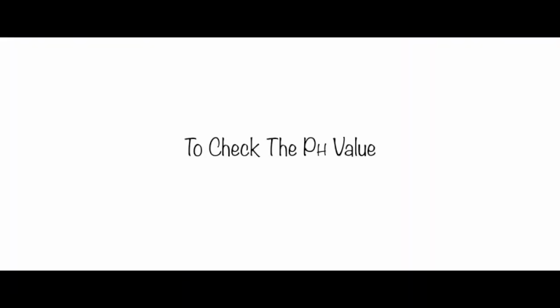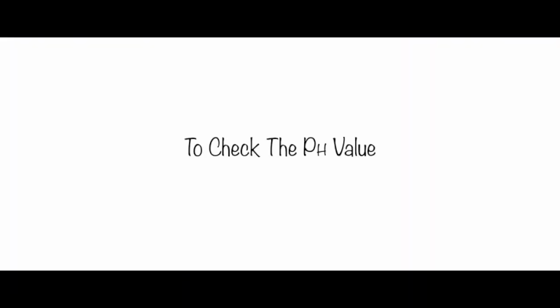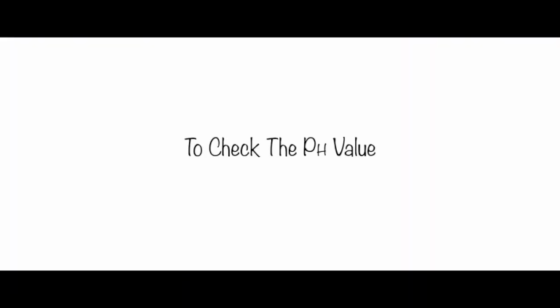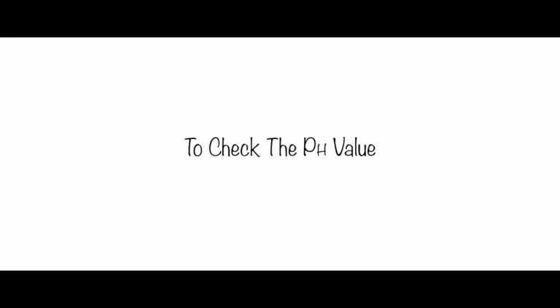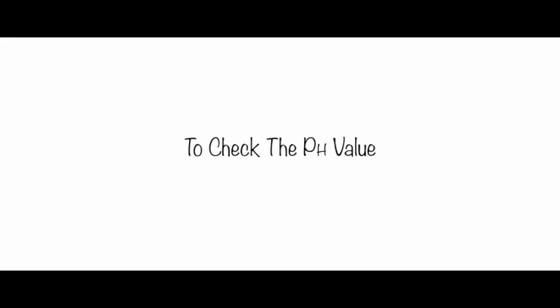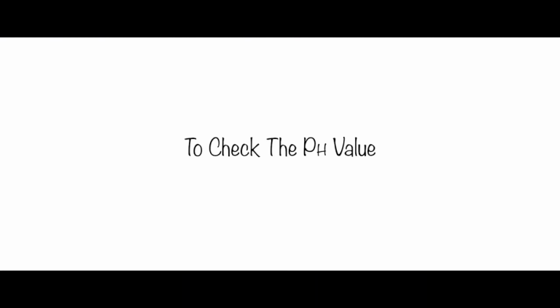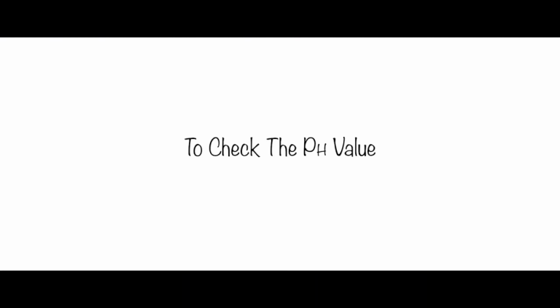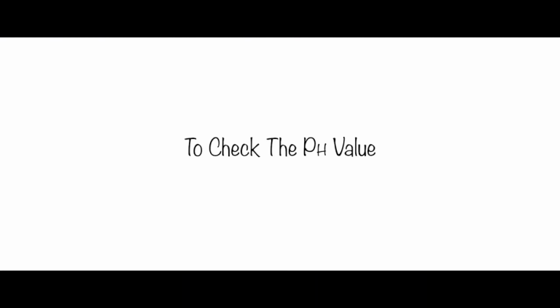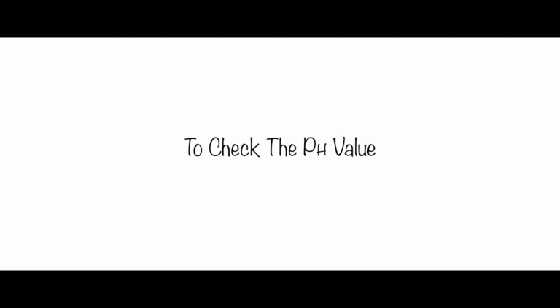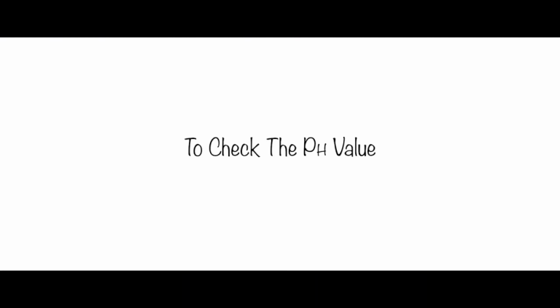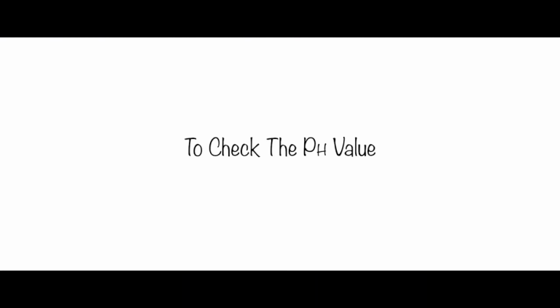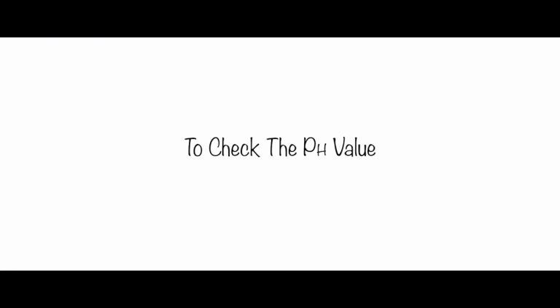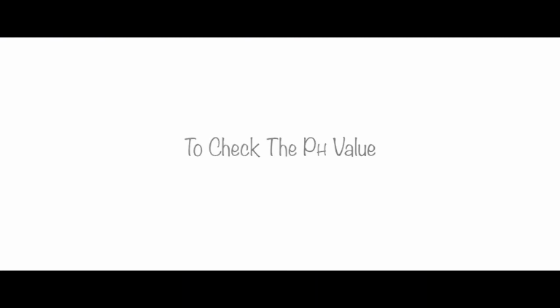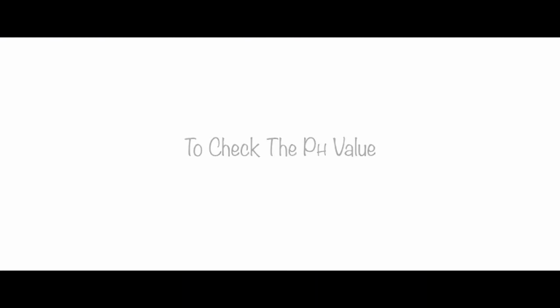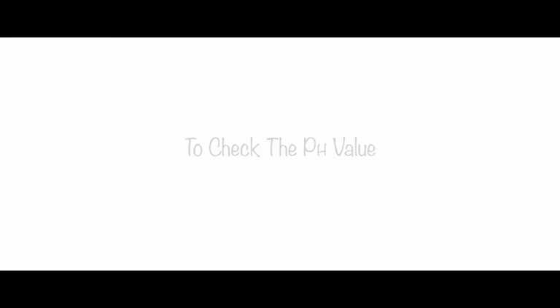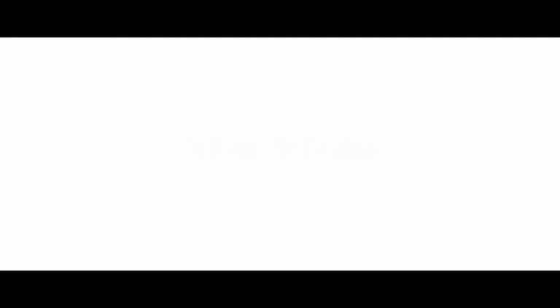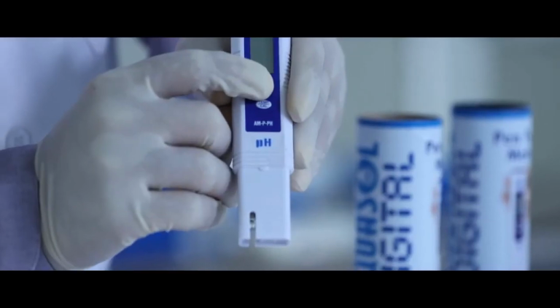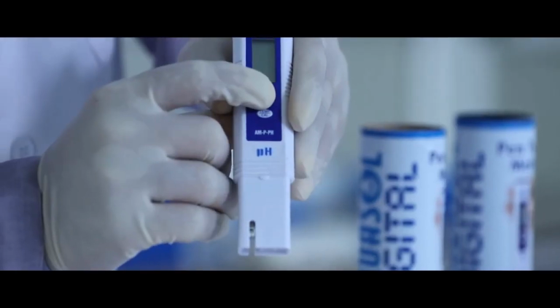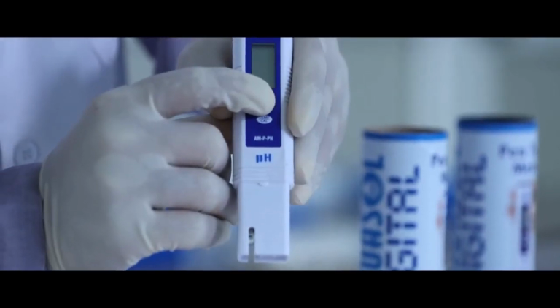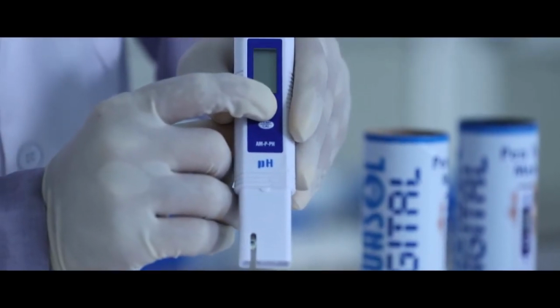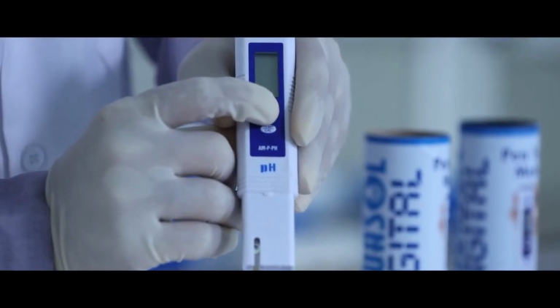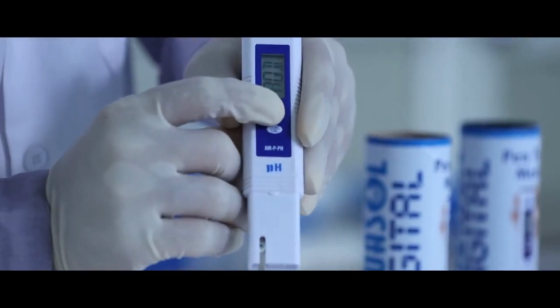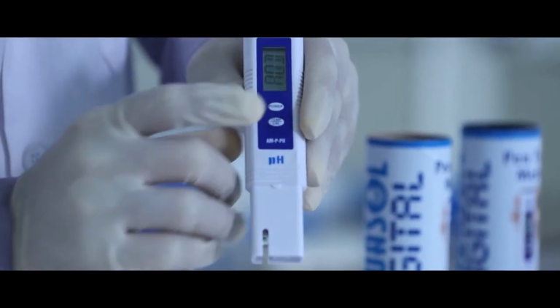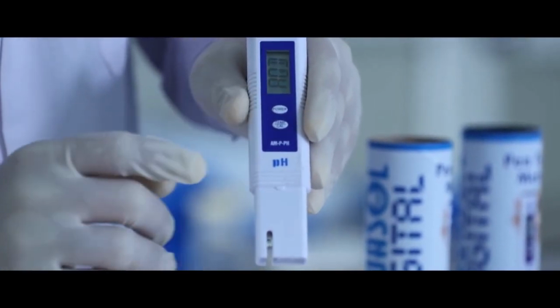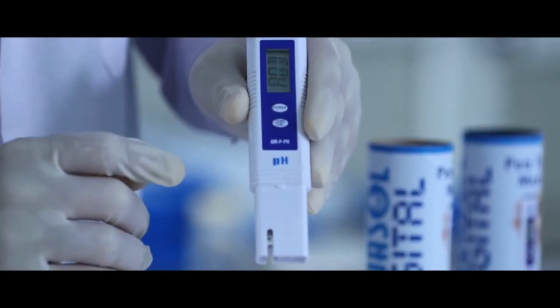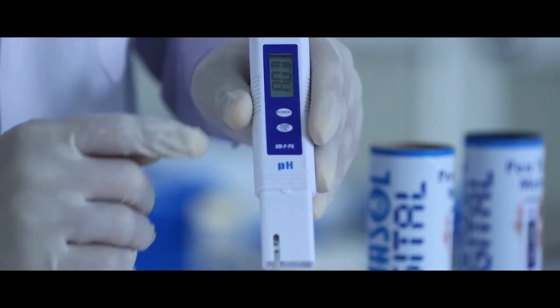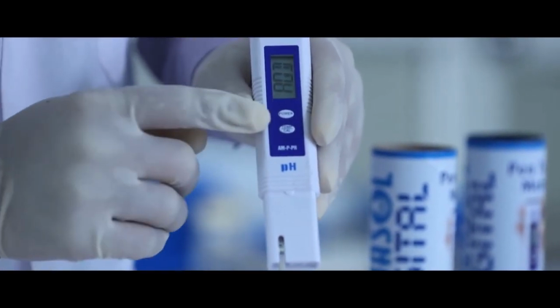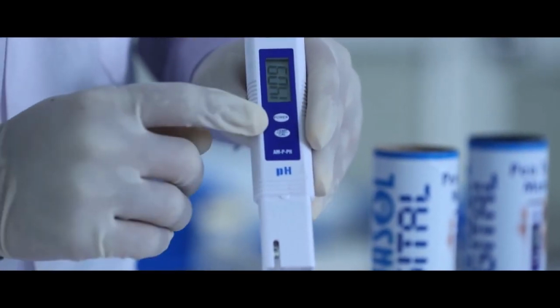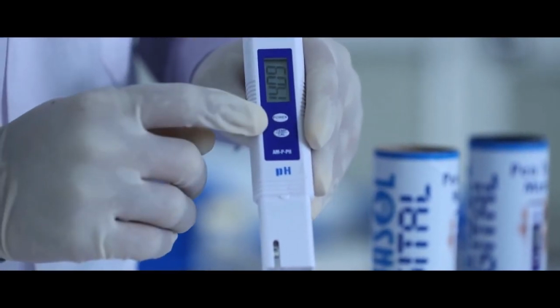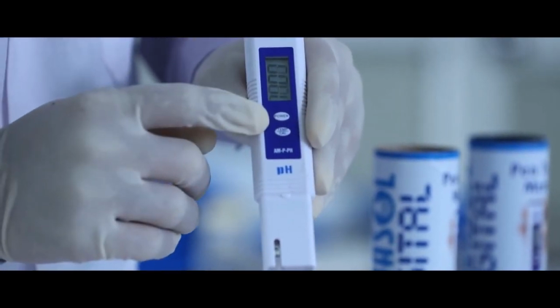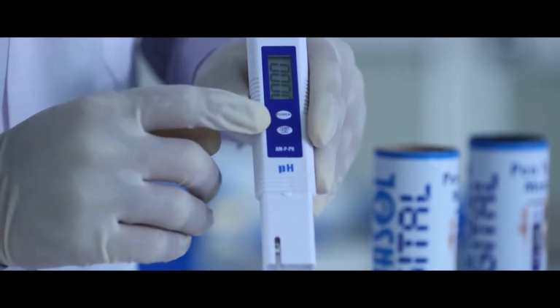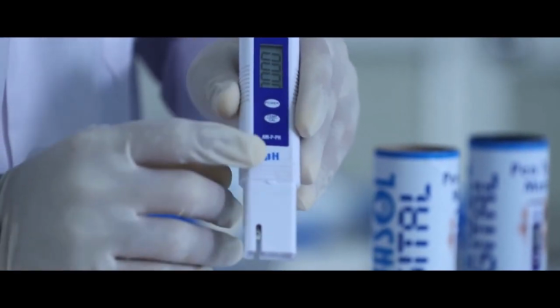Similarly for pH, press the mode key for pH mode.